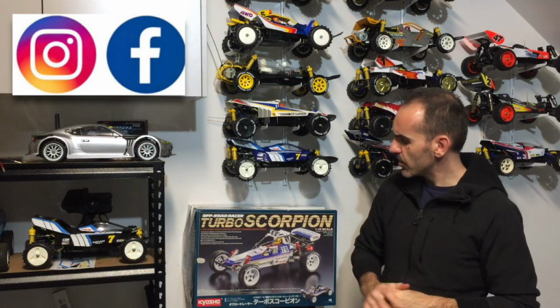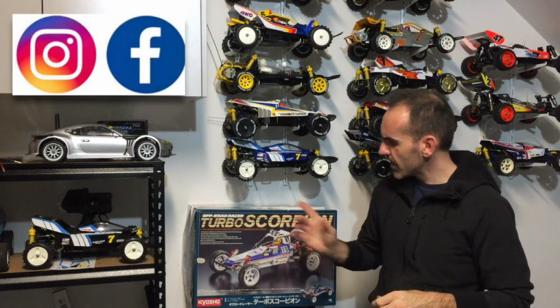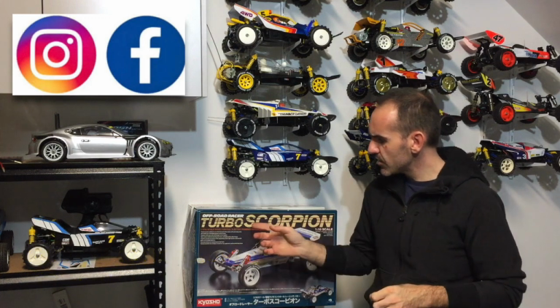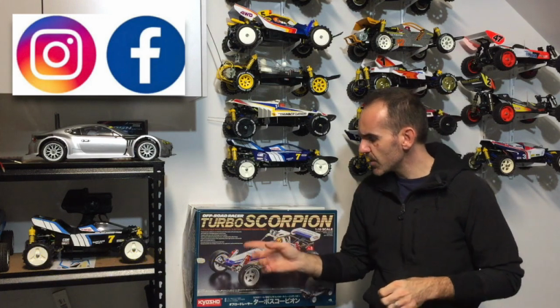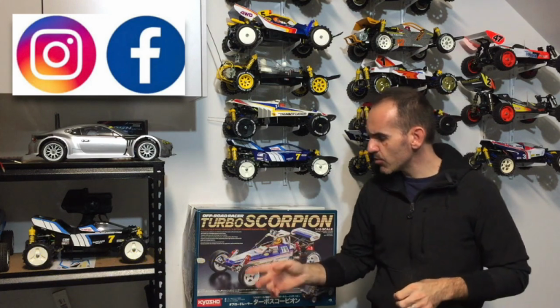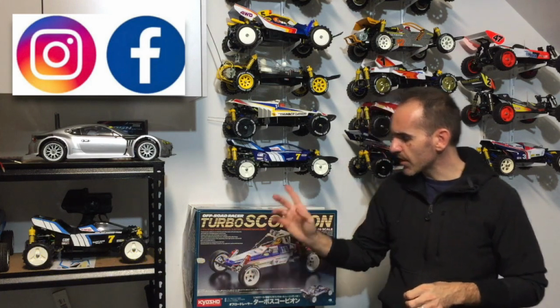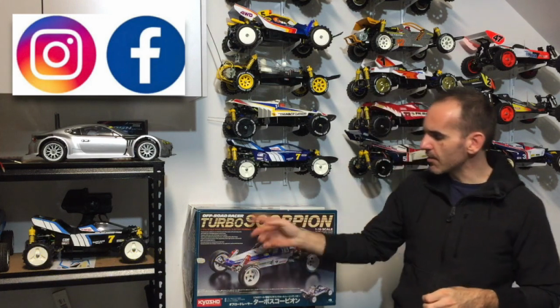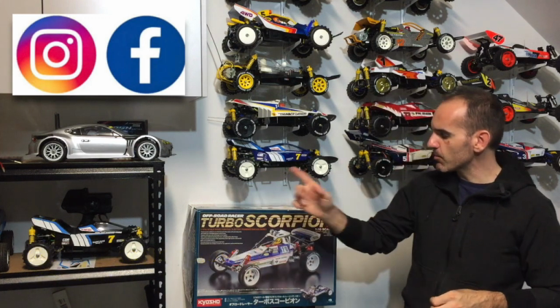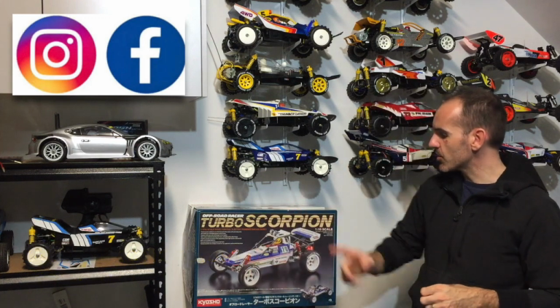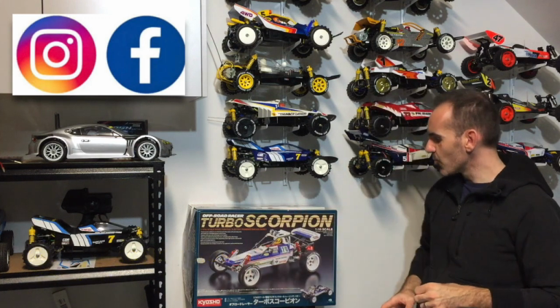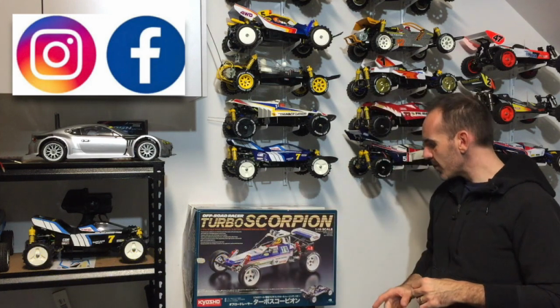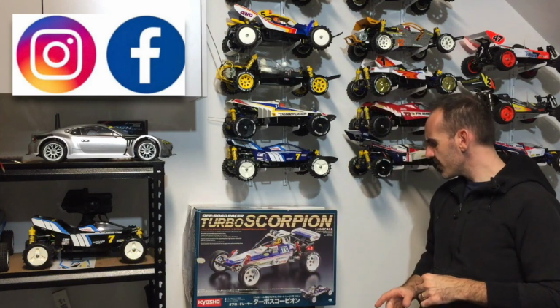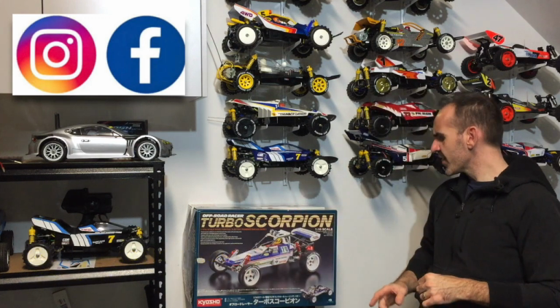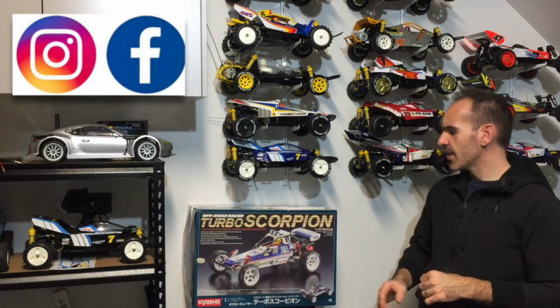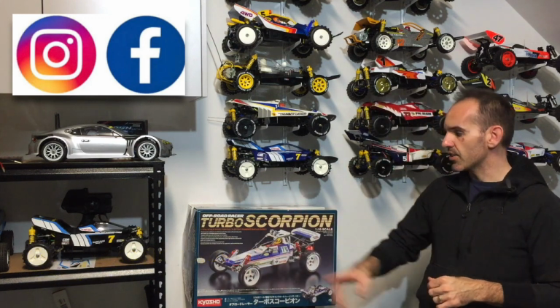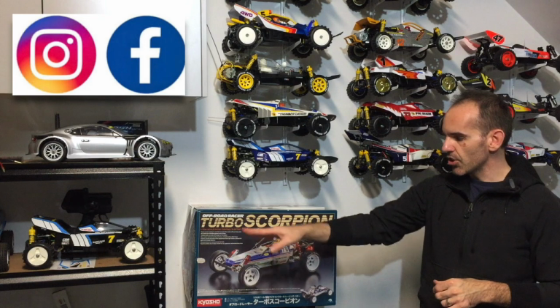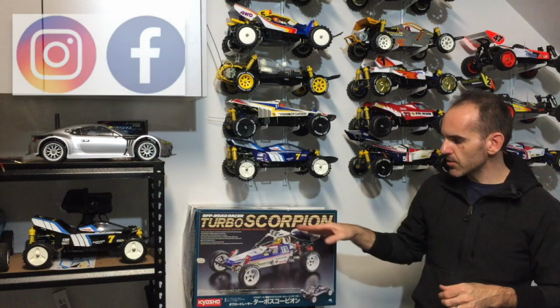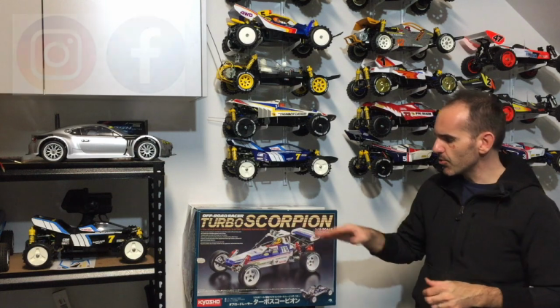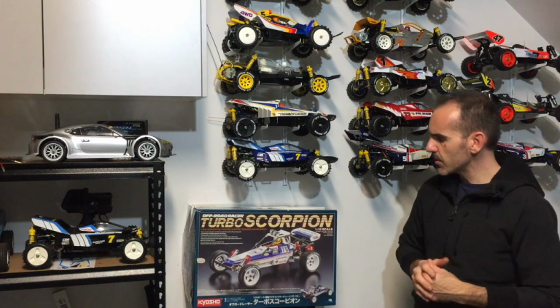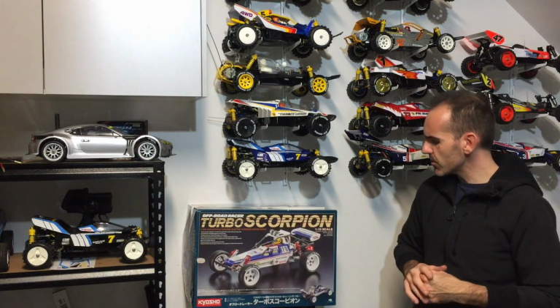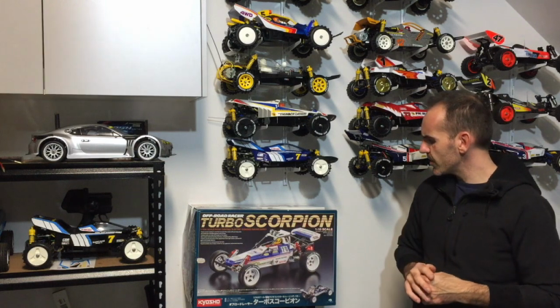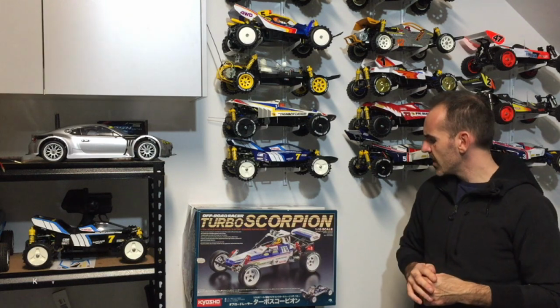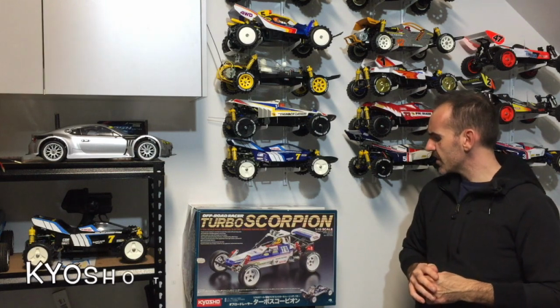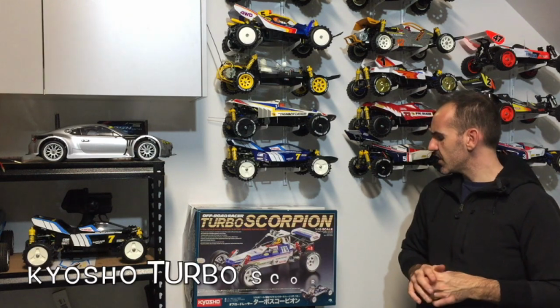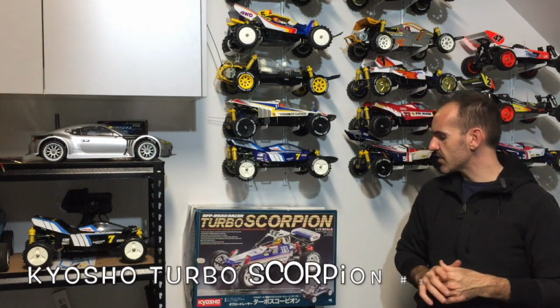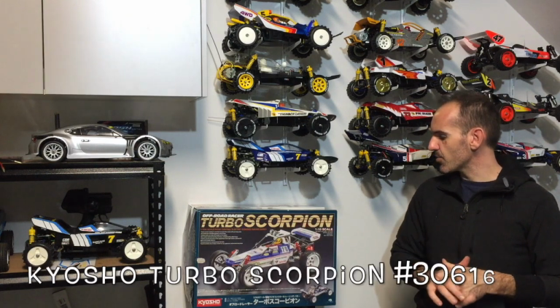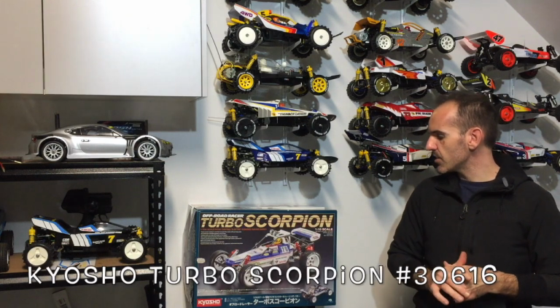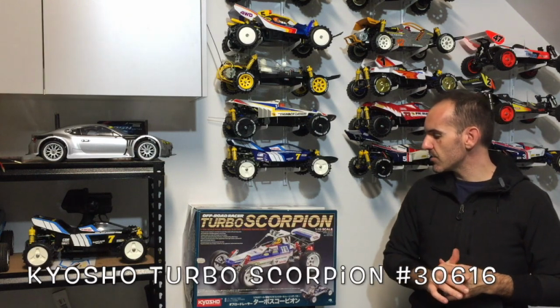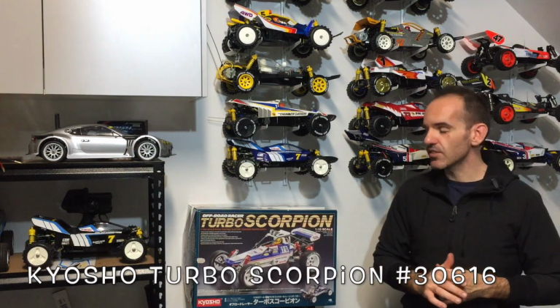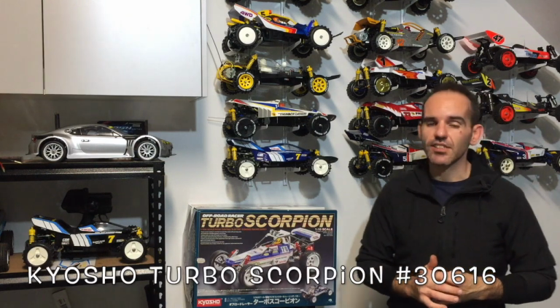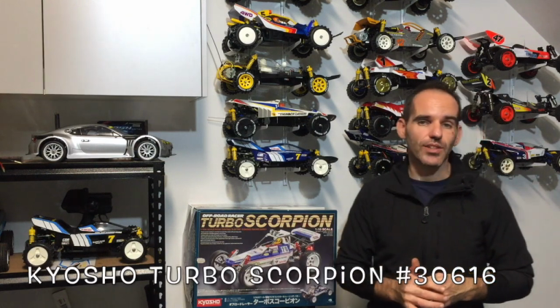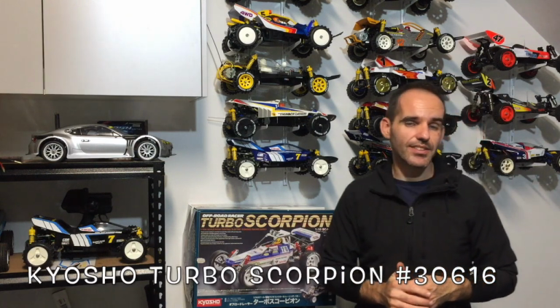Today's video, we're going to unbox the Turbo Scorpion — that's kit 30616.